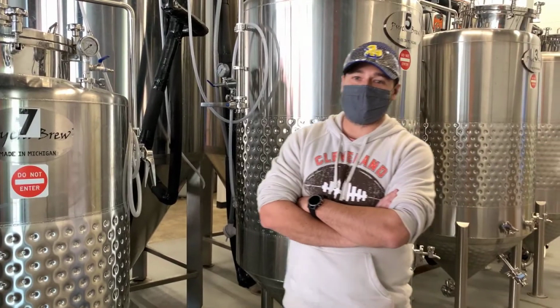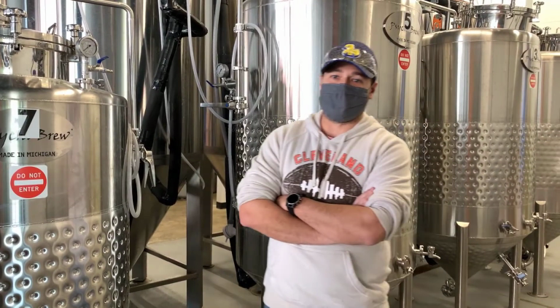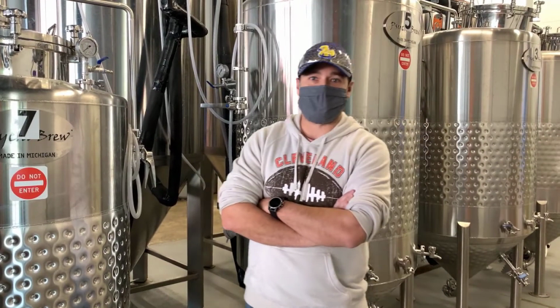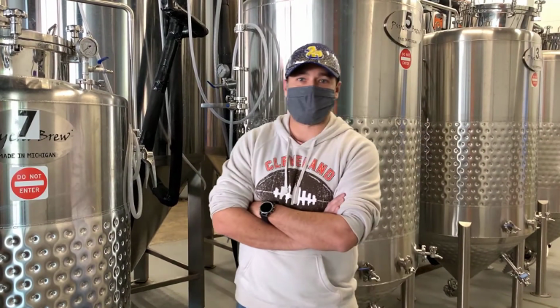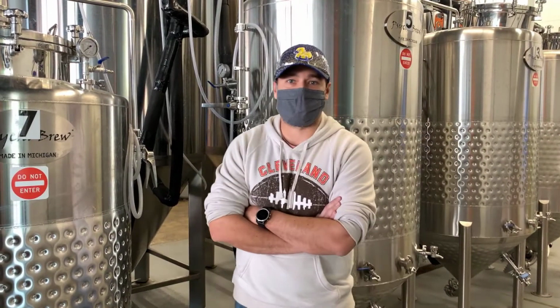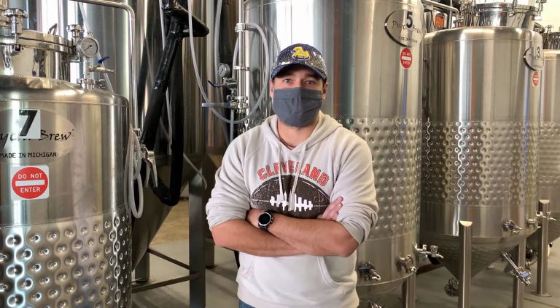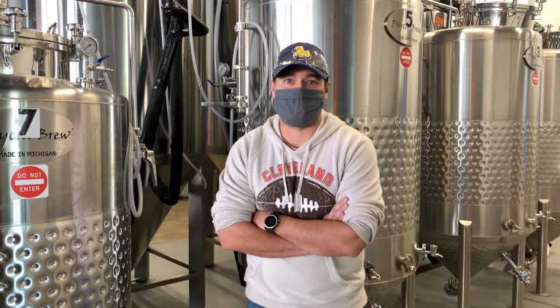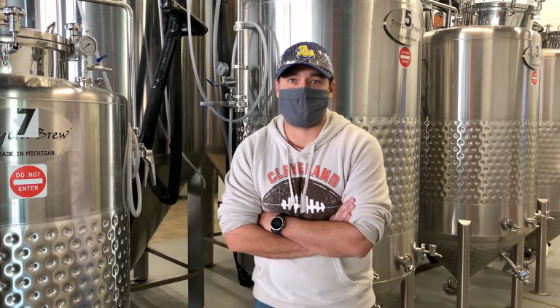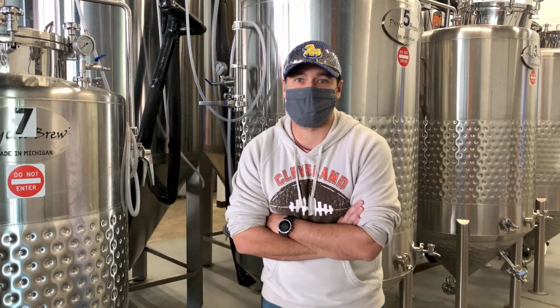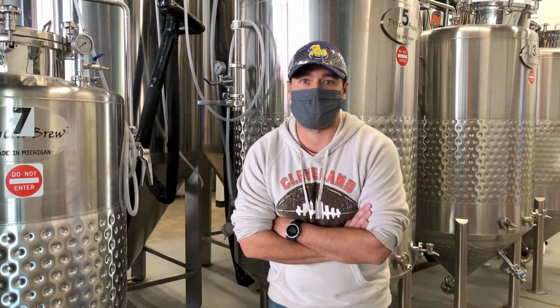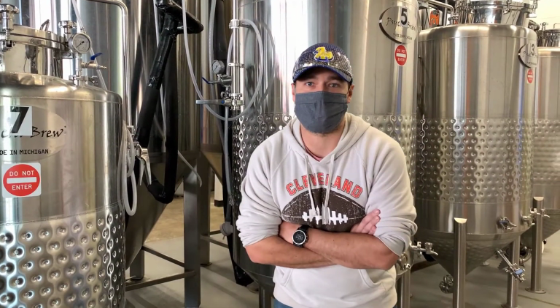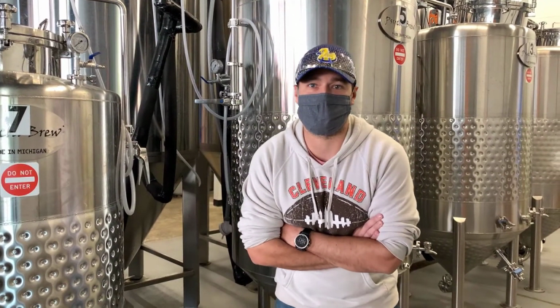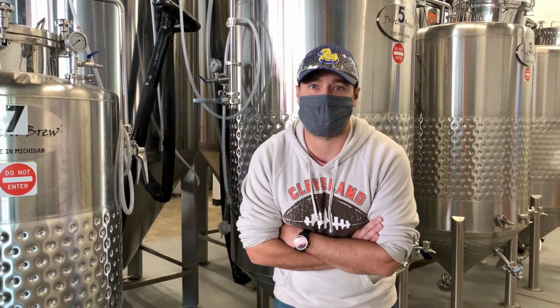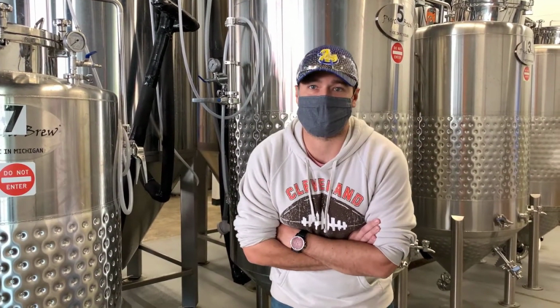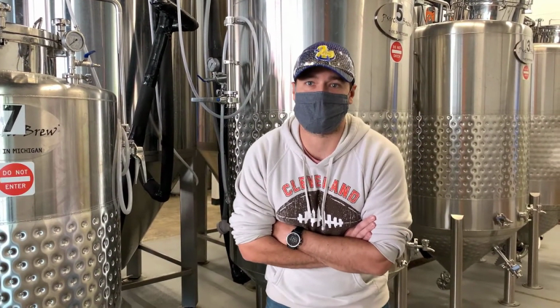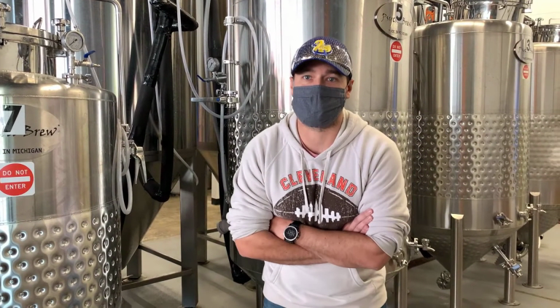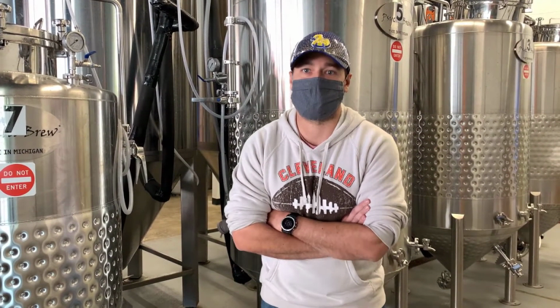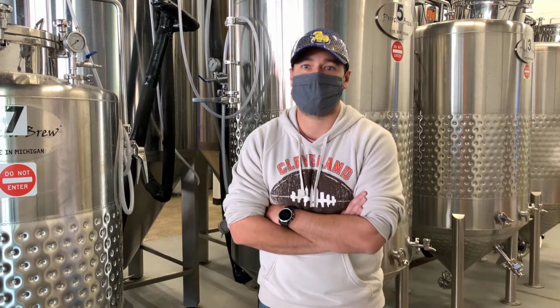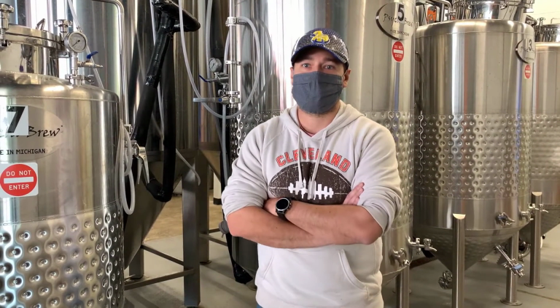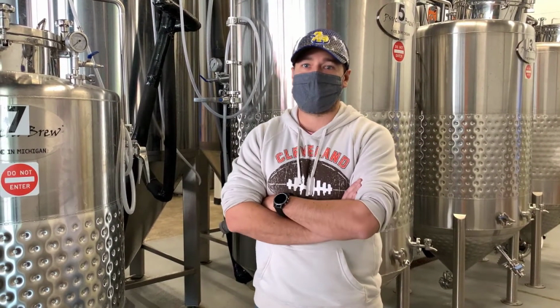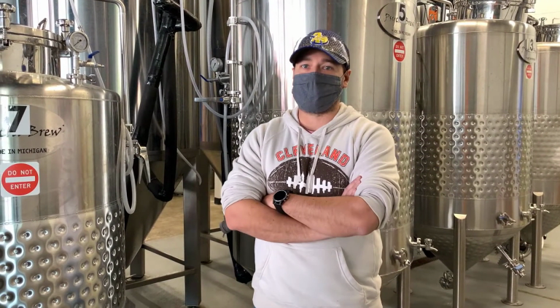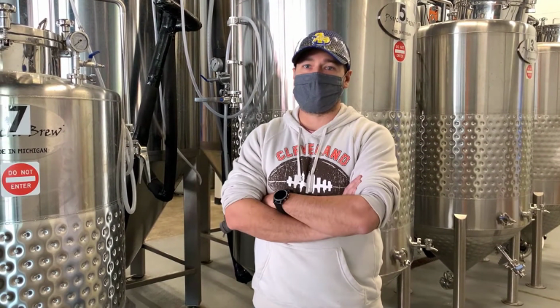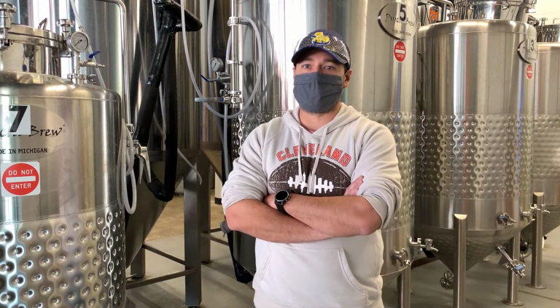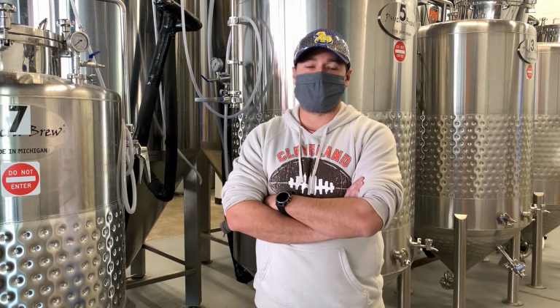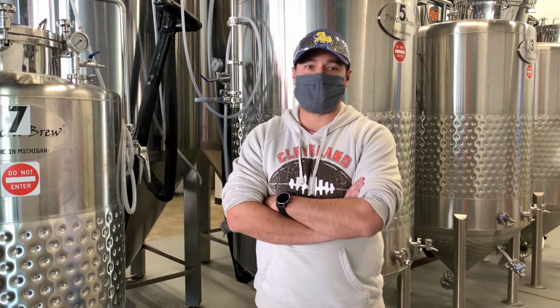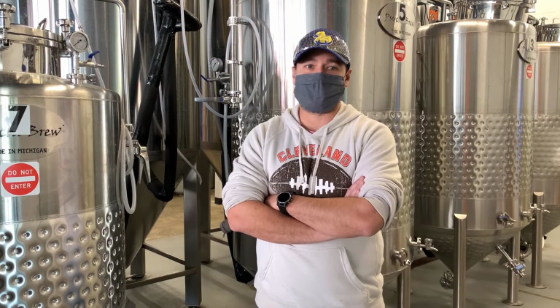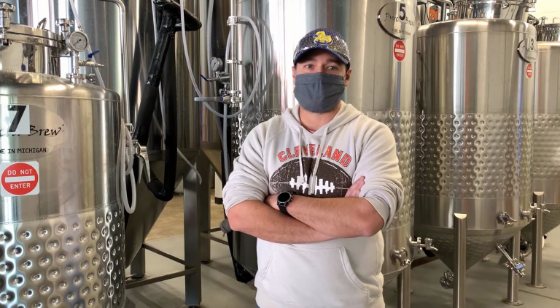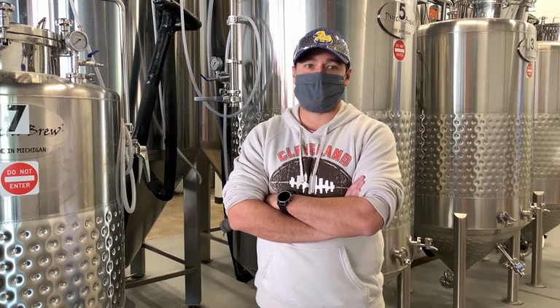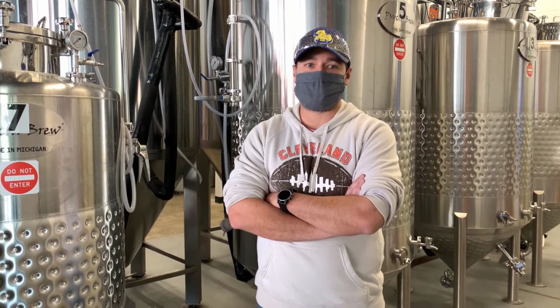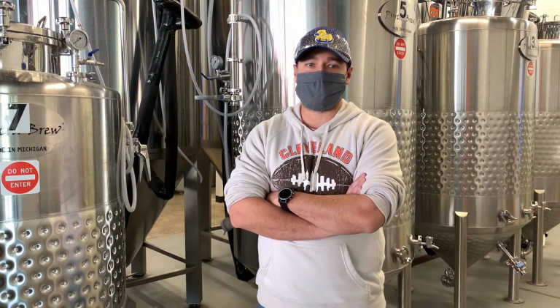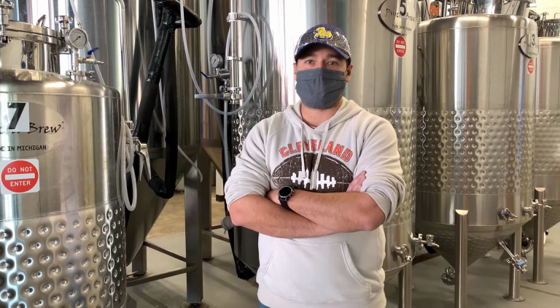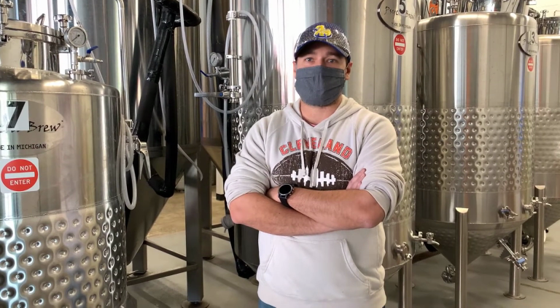I'm Jason Porter. I'm the head brewer here at Ignite Brewing and I'm ready to take you guys around and show you around.